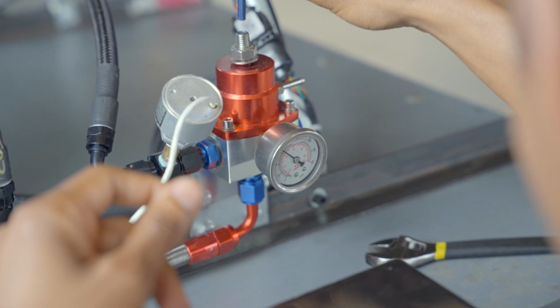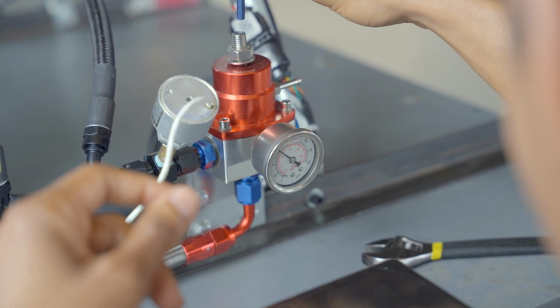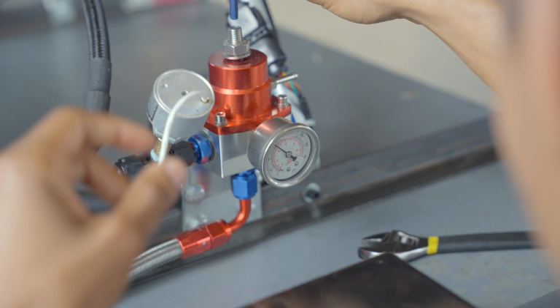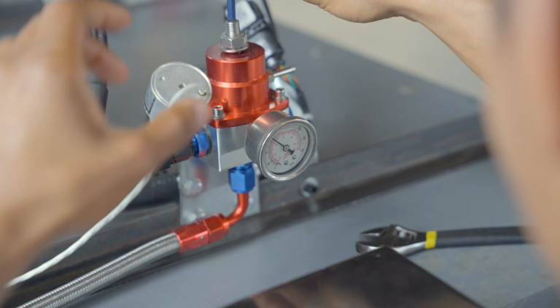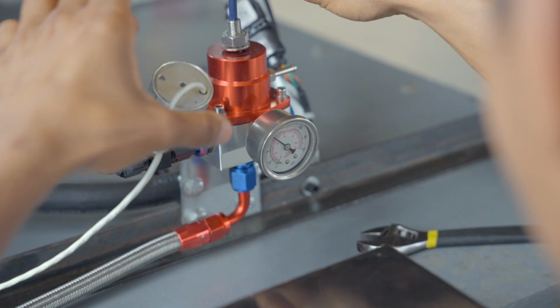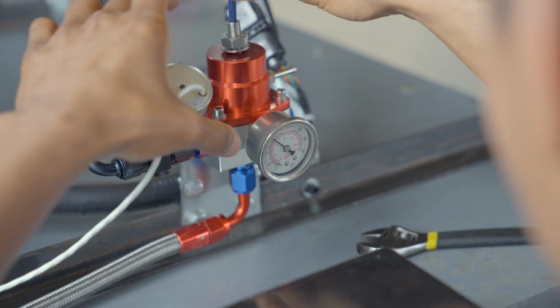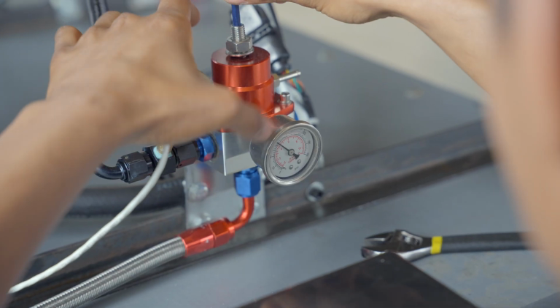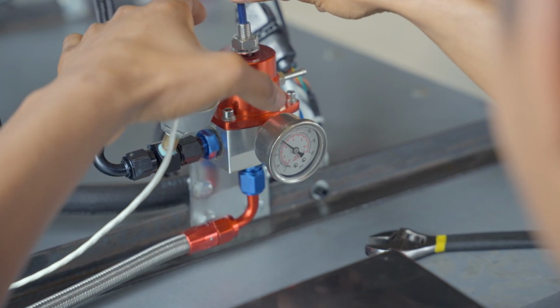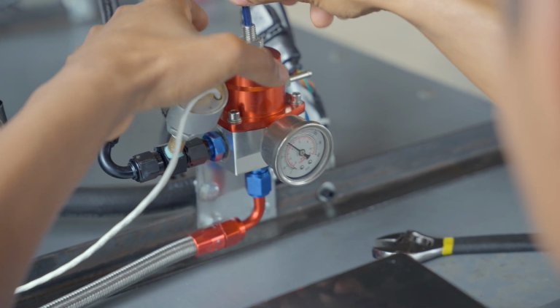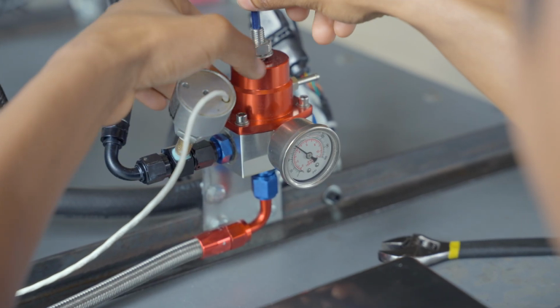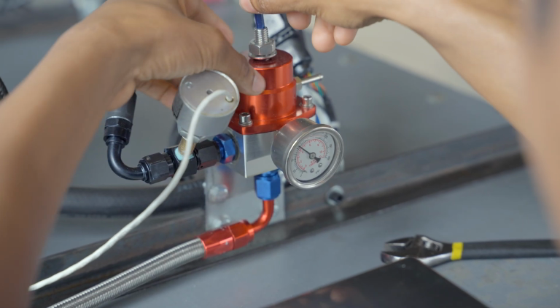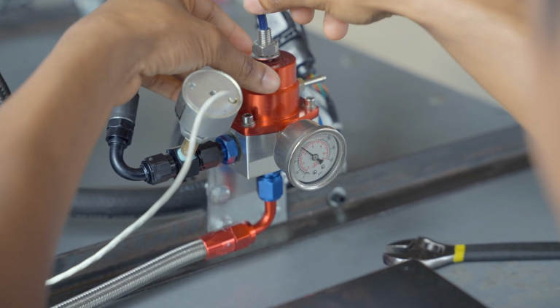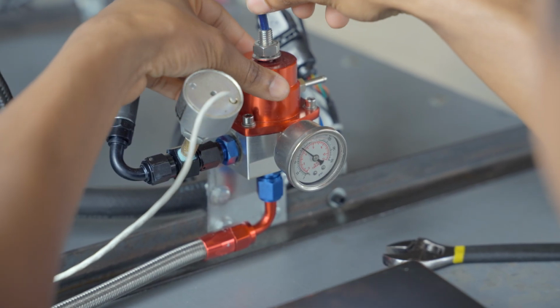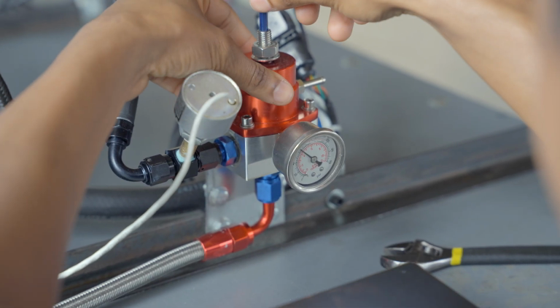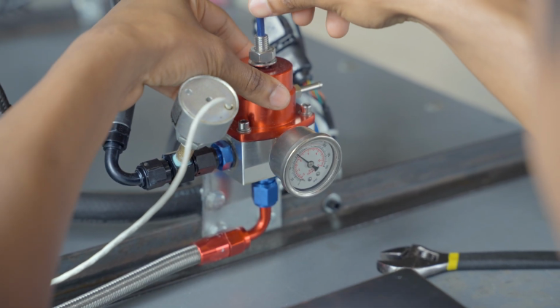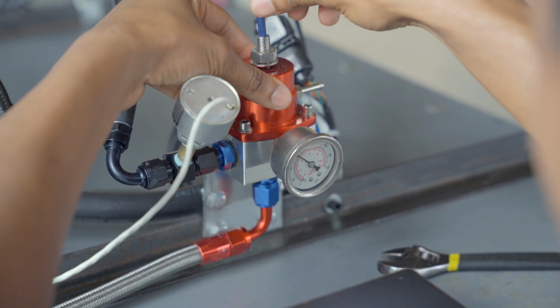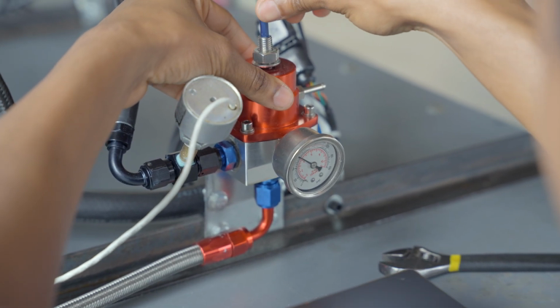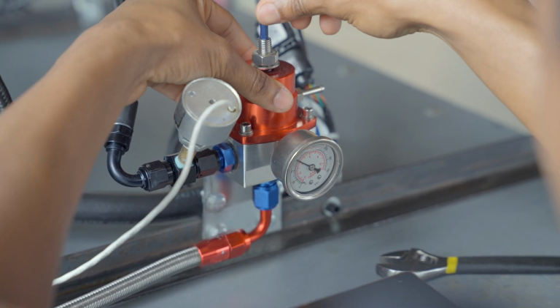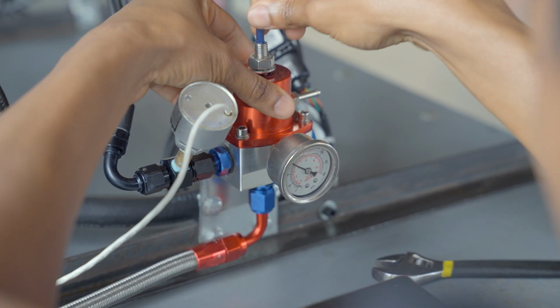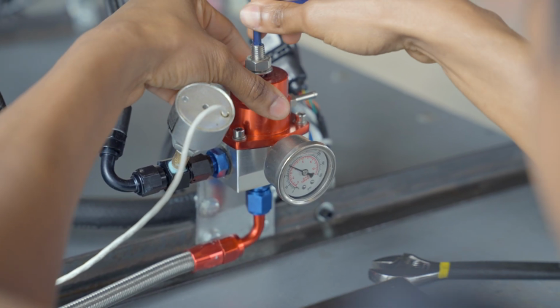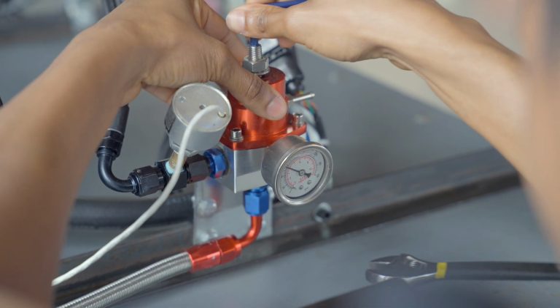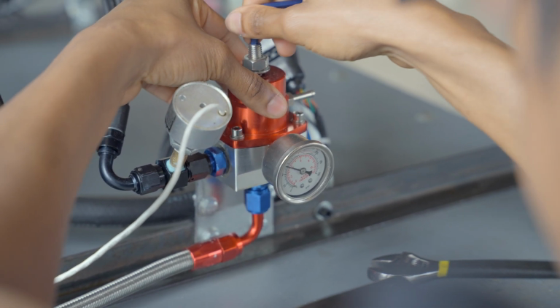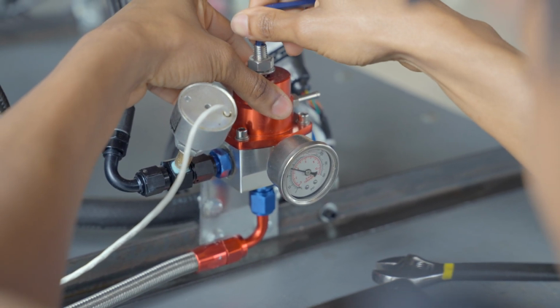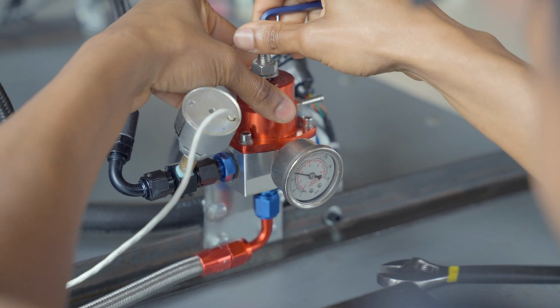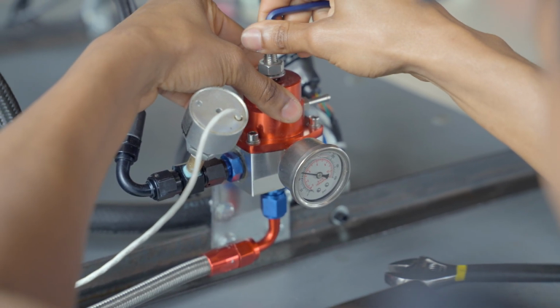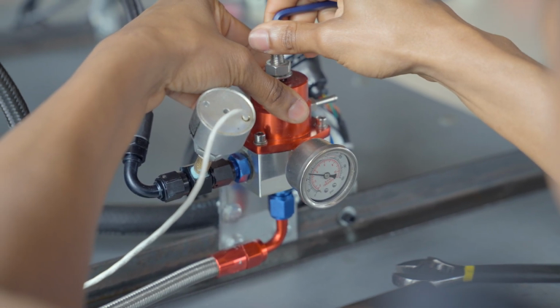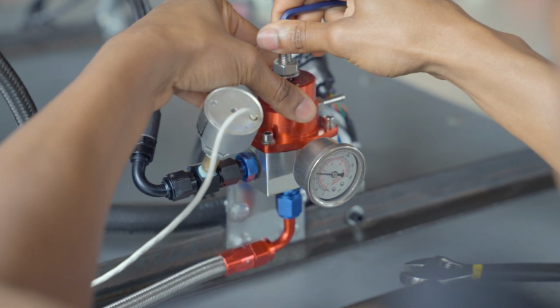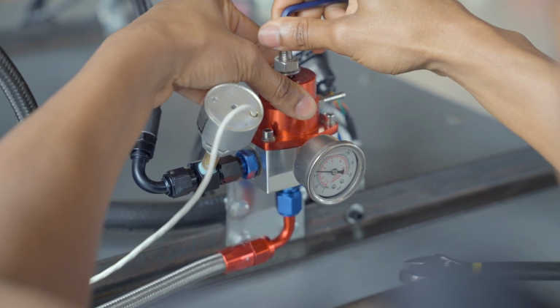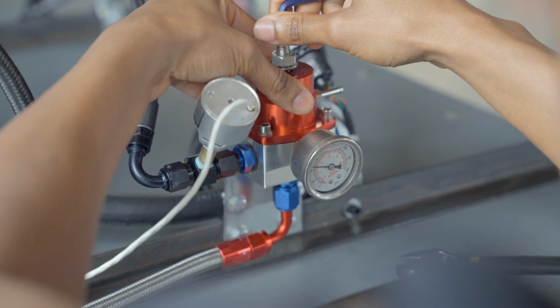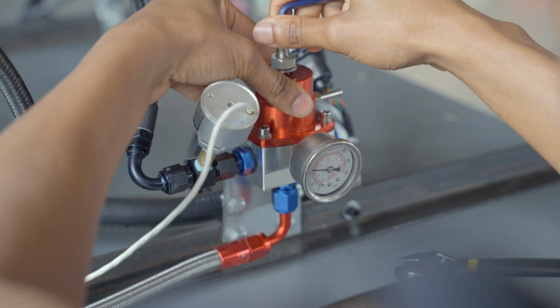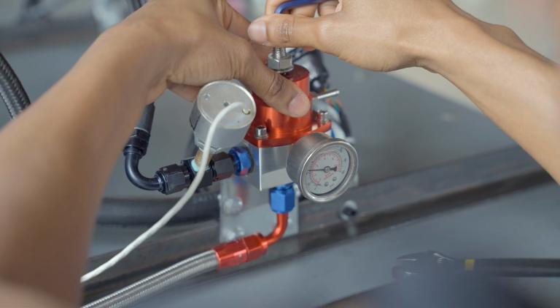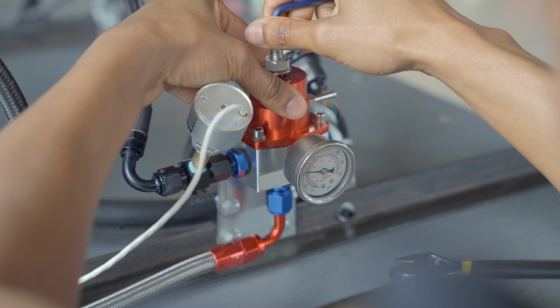It goes from 40 all the way to 60 — turn it off.